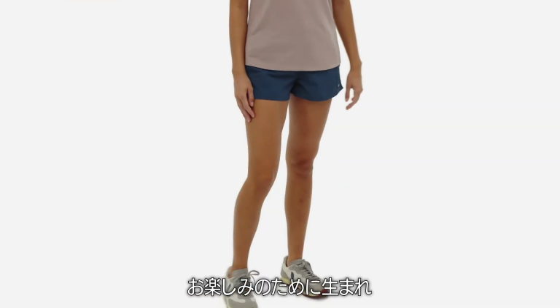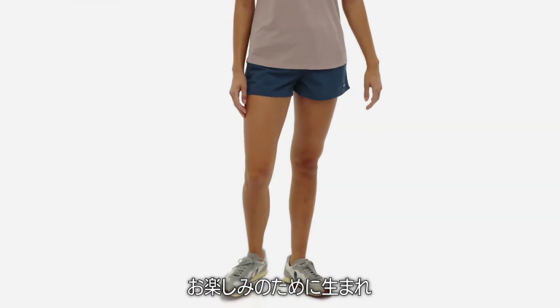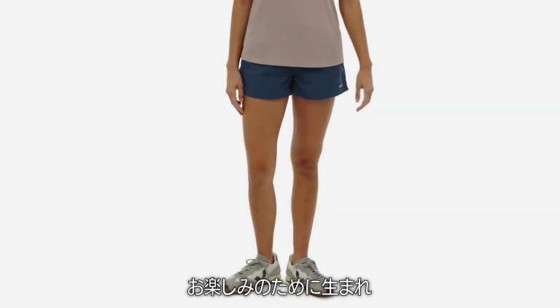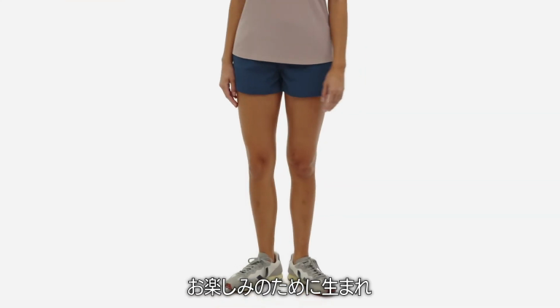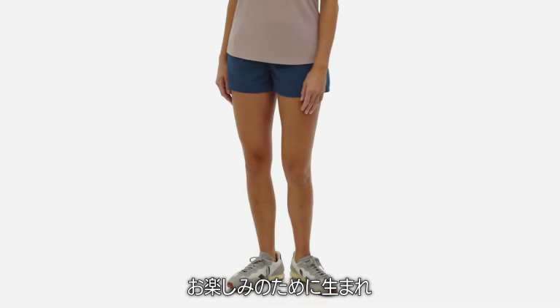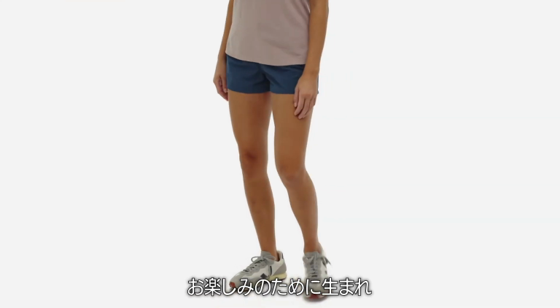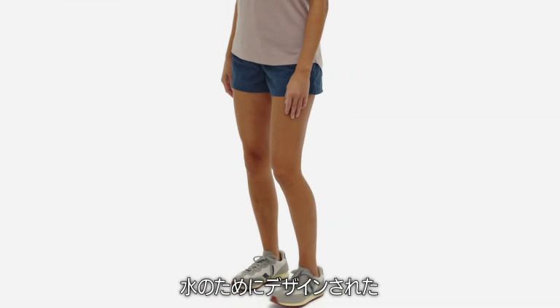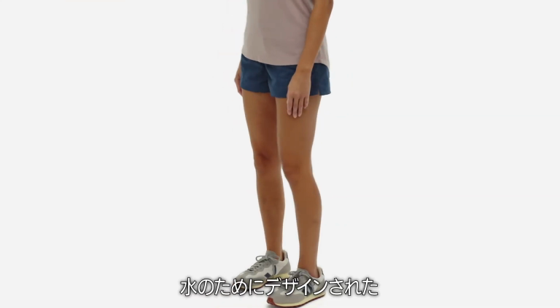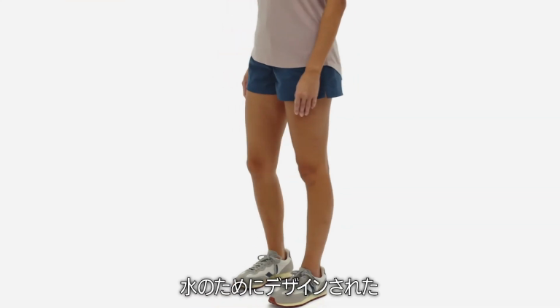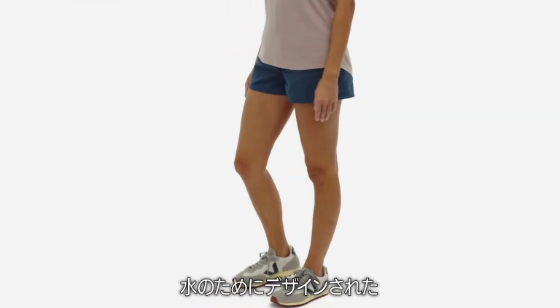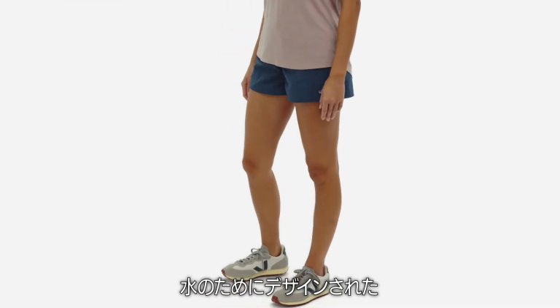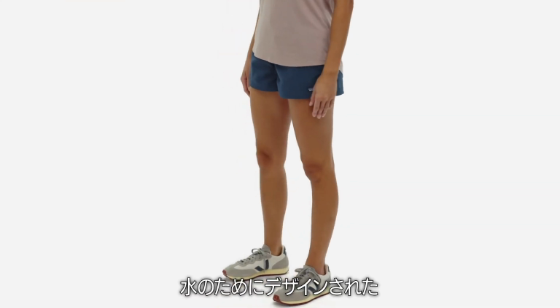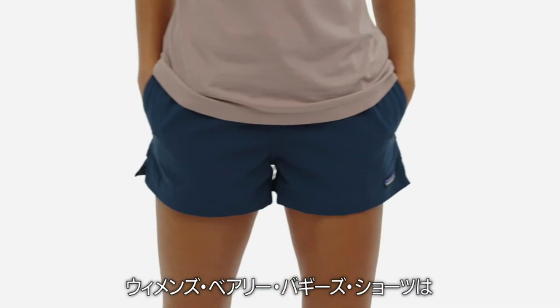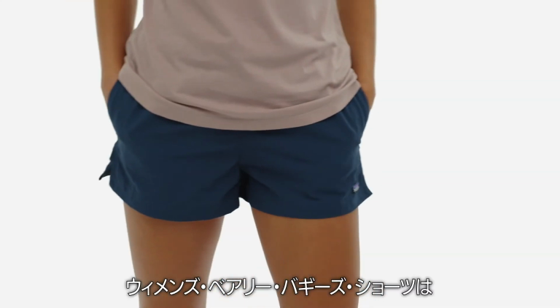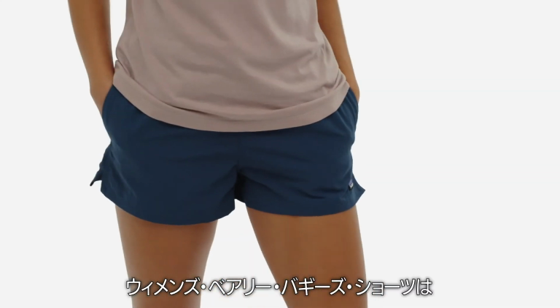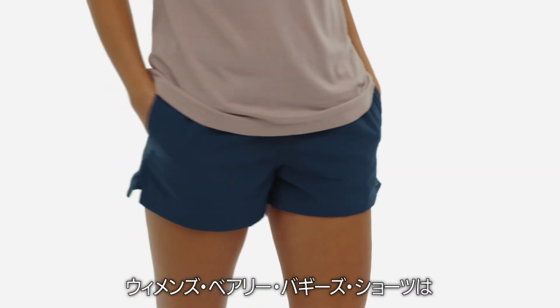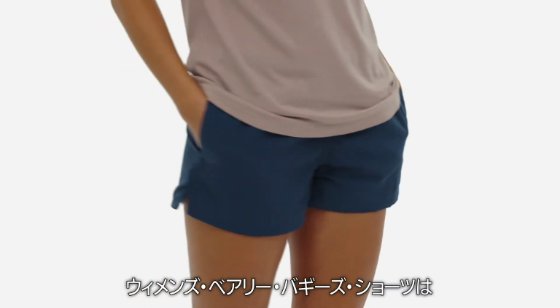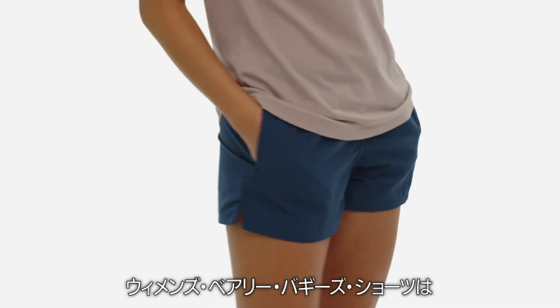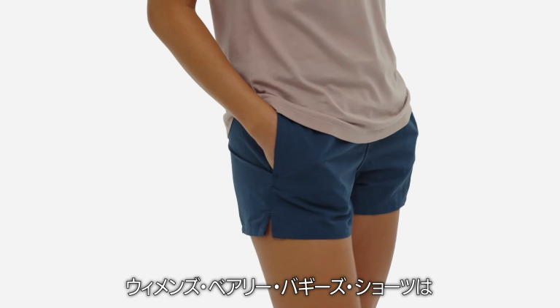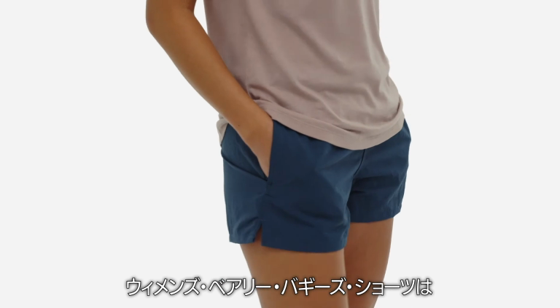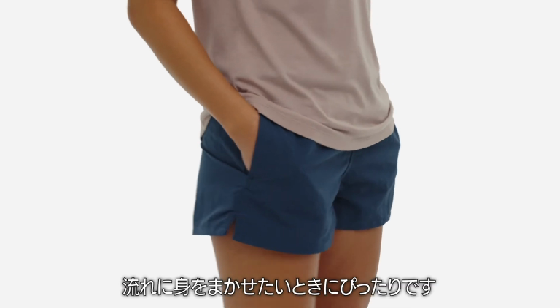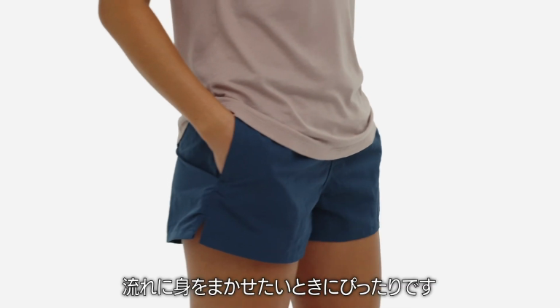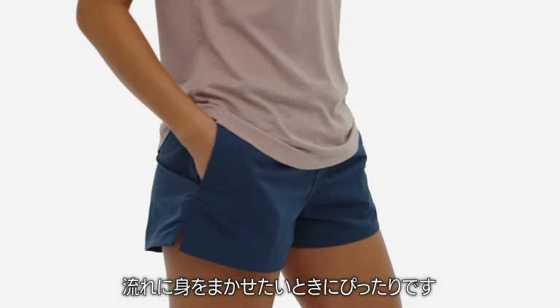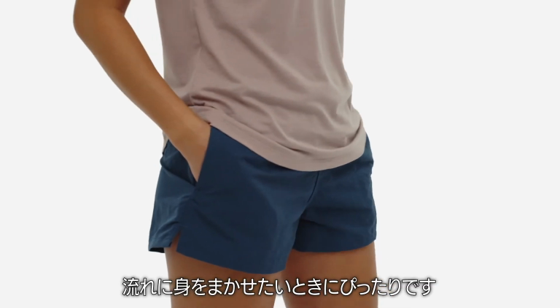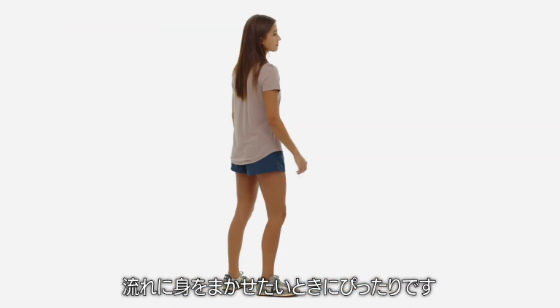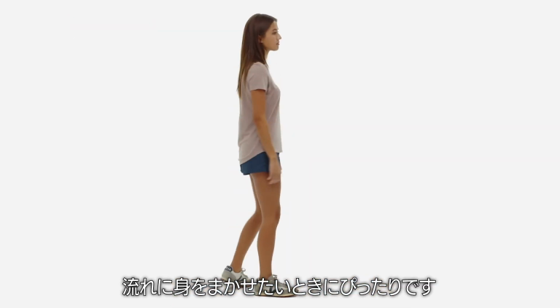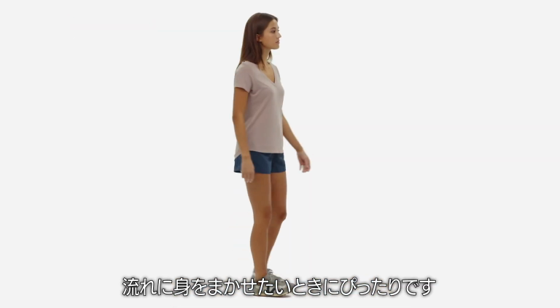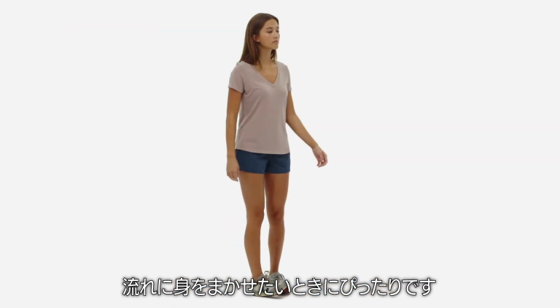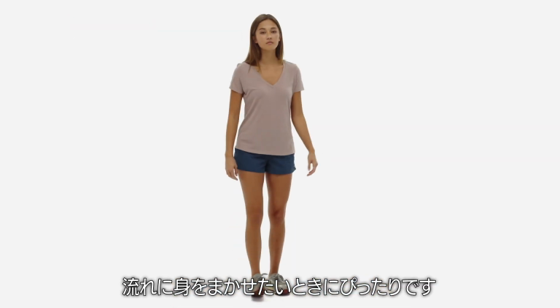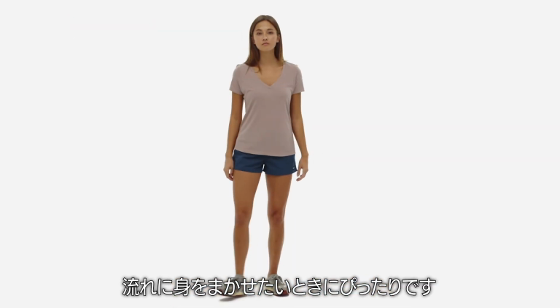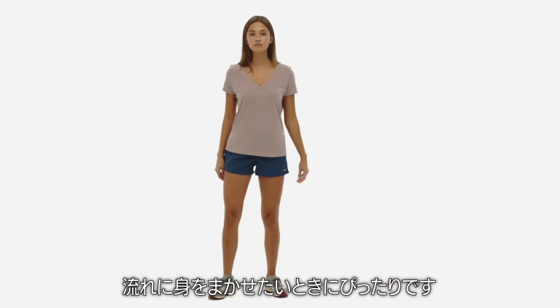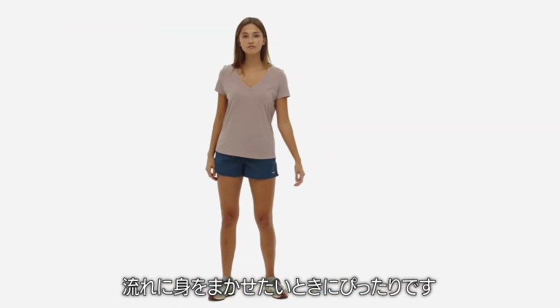Made for fun and designed for water, our women's barely baggy shorts are perfect whenever you want to go with the flow.